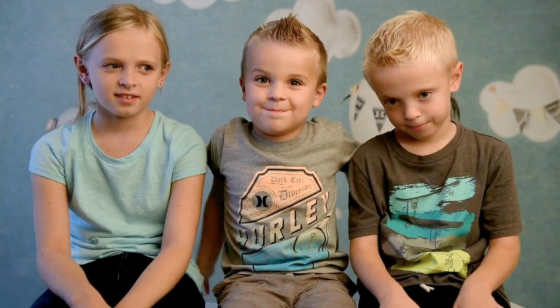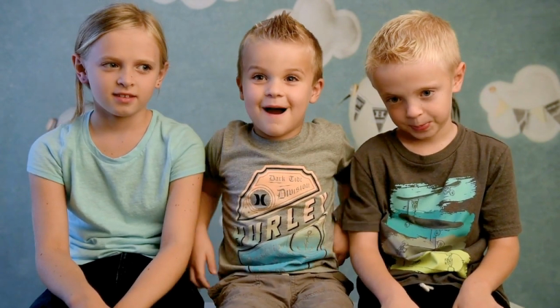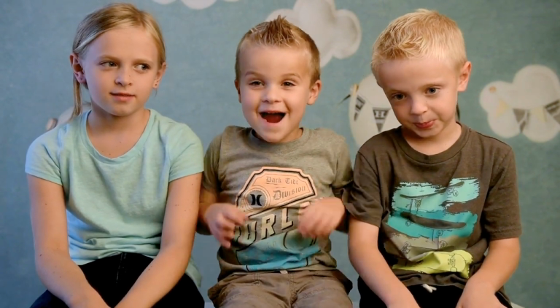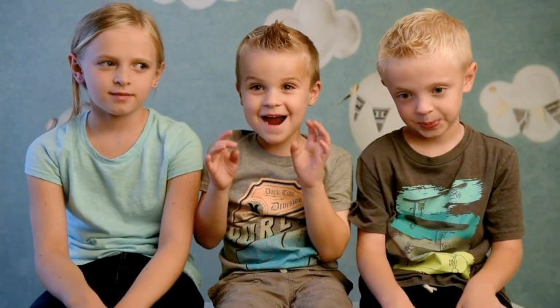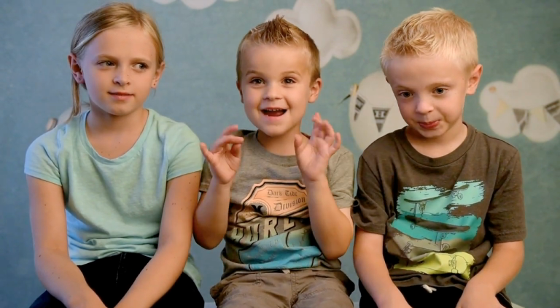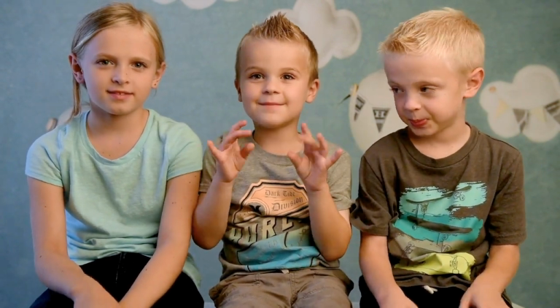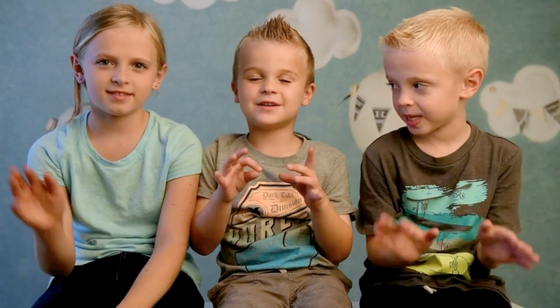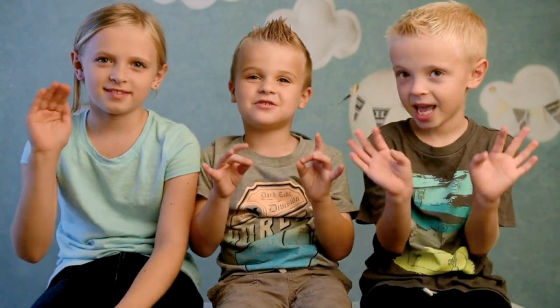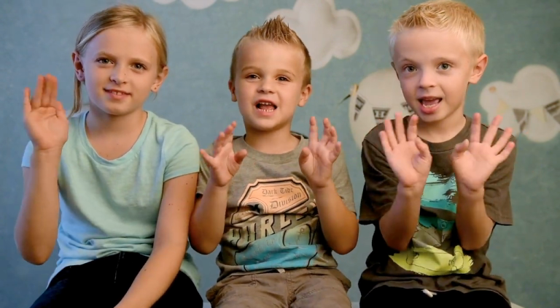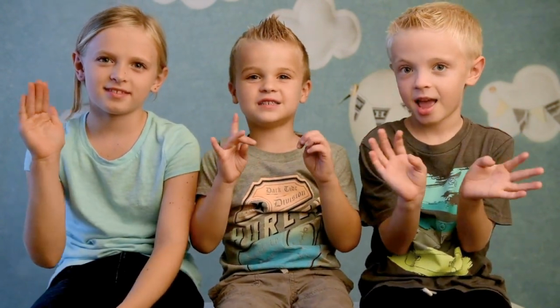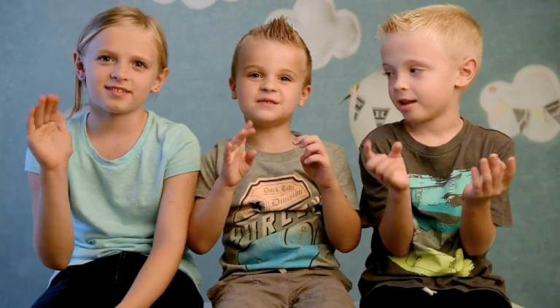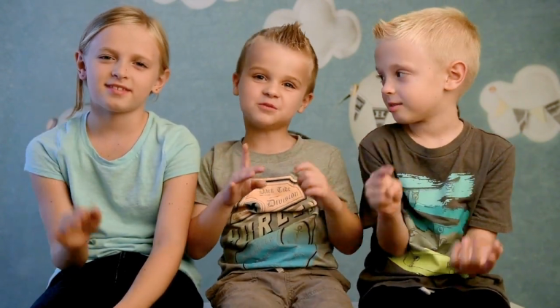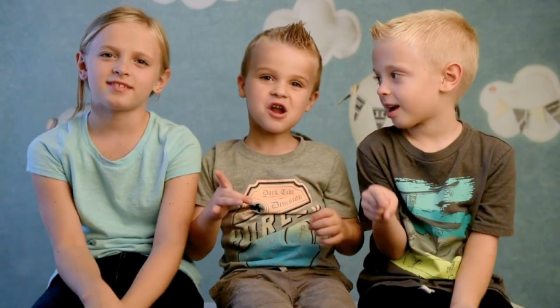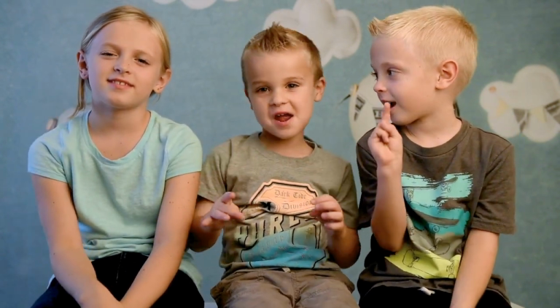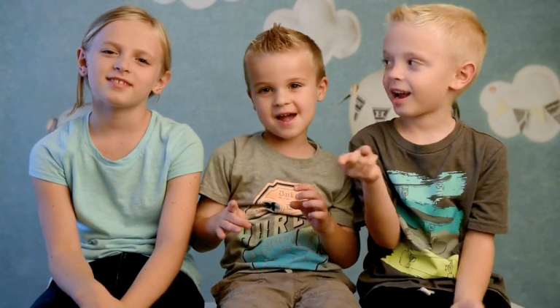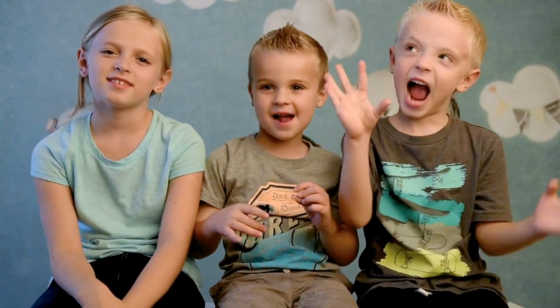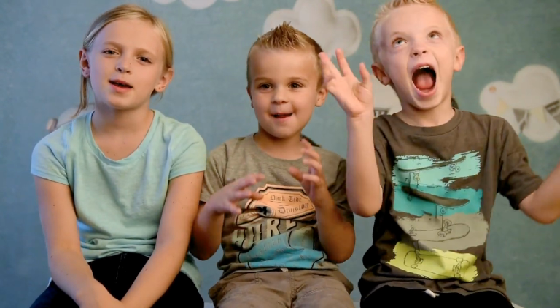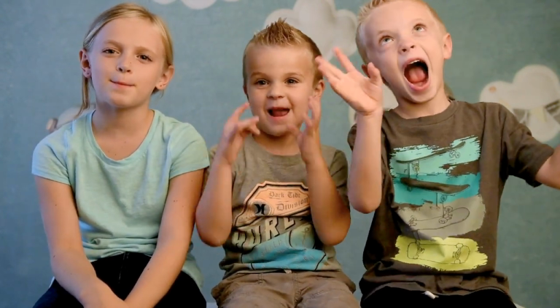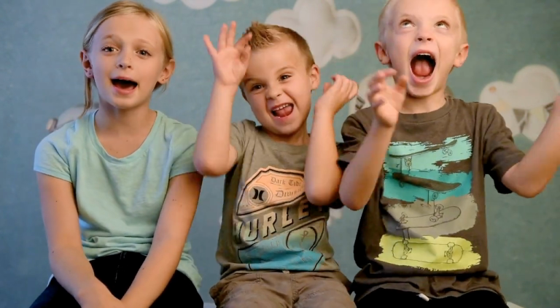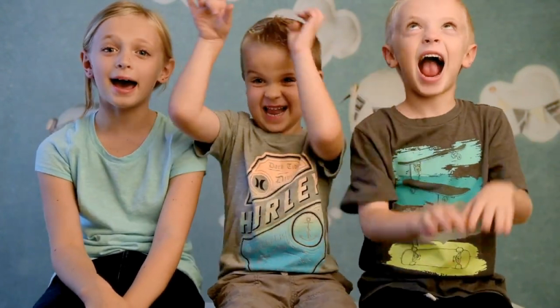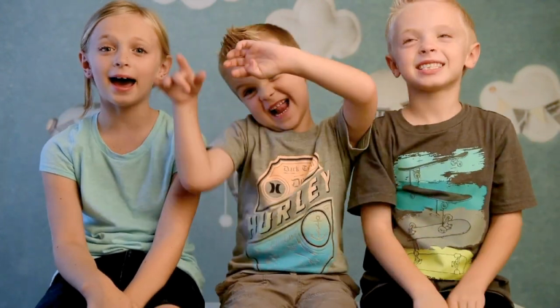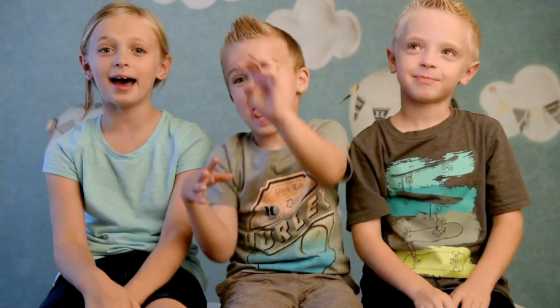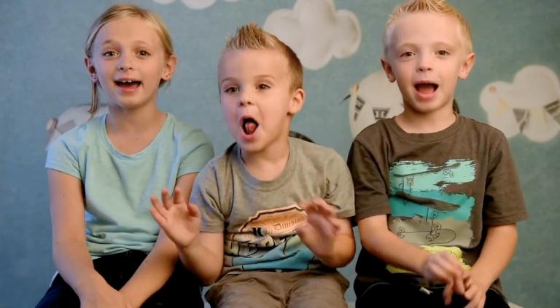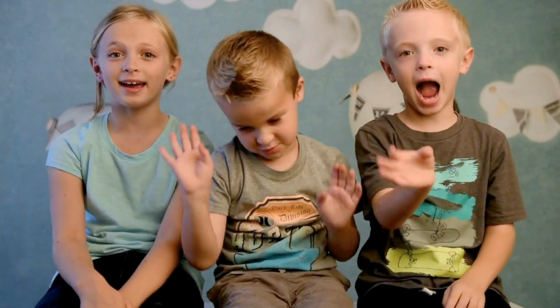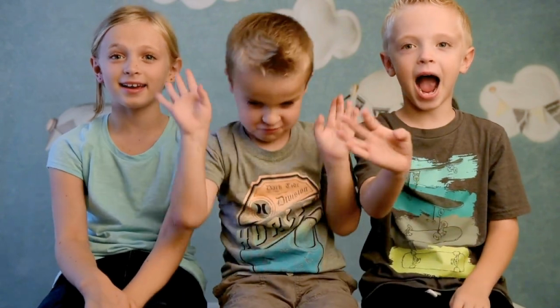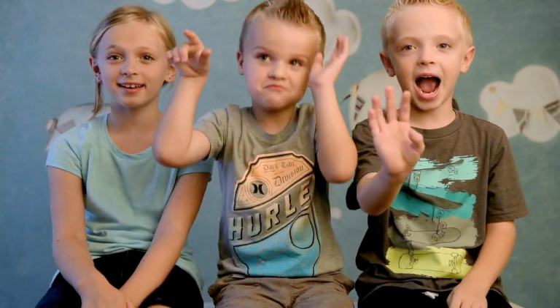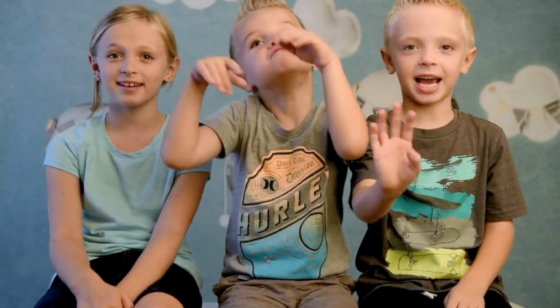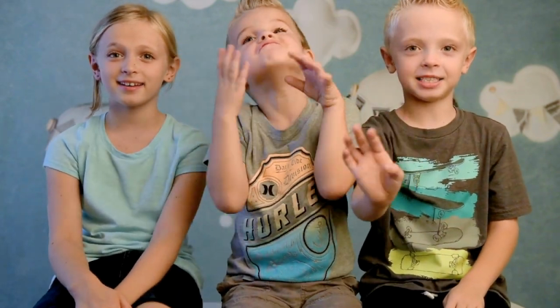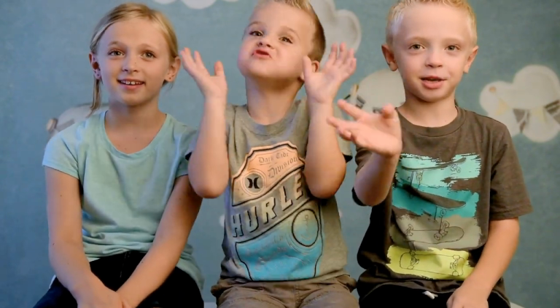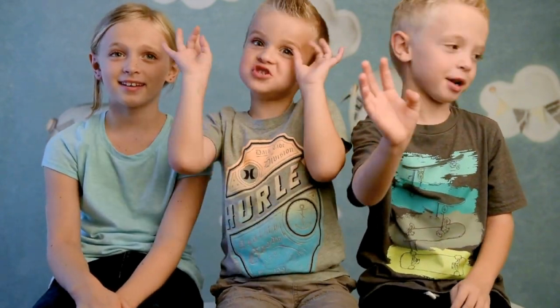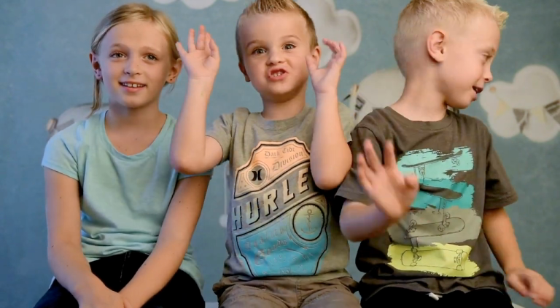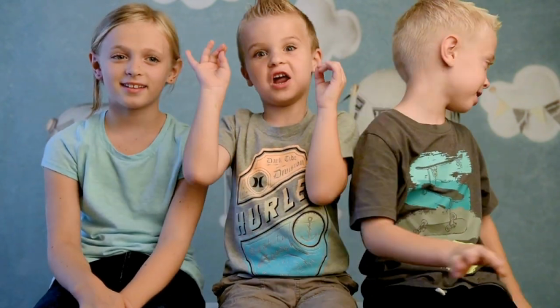Bye! Make sure to like and subscribe! Bye! See you guys!